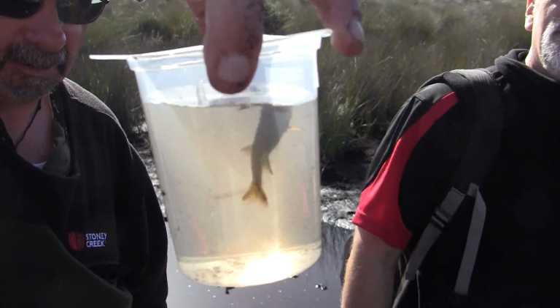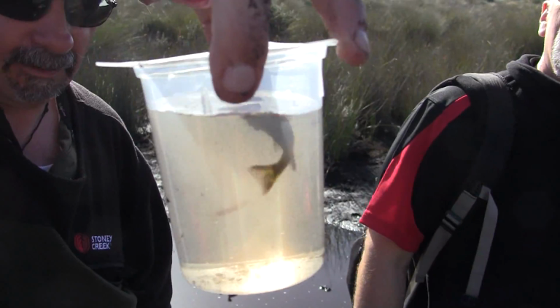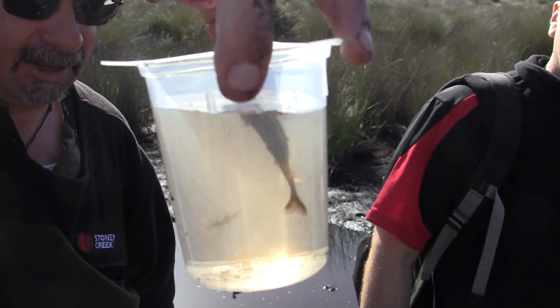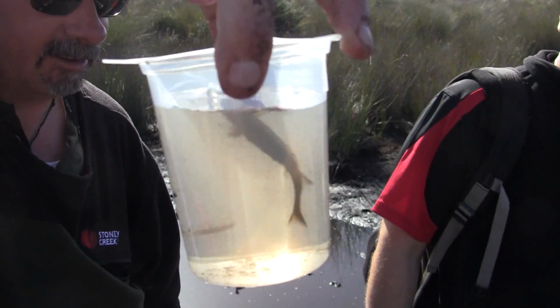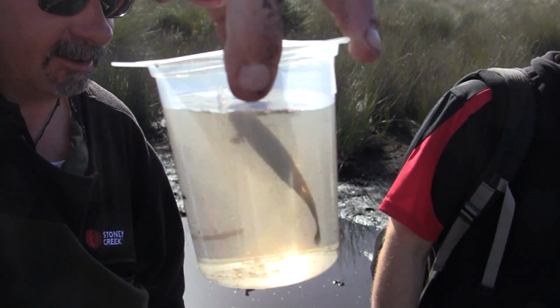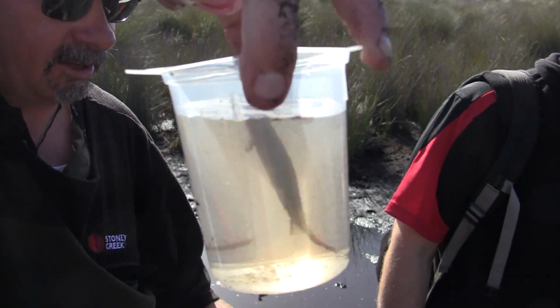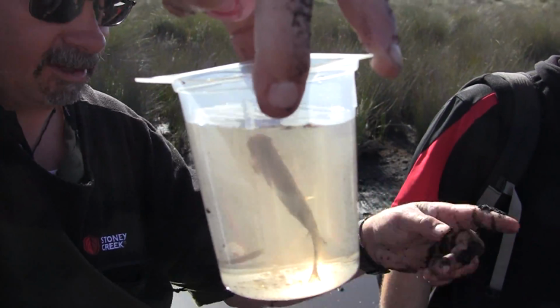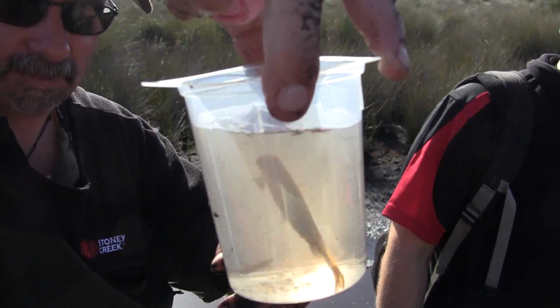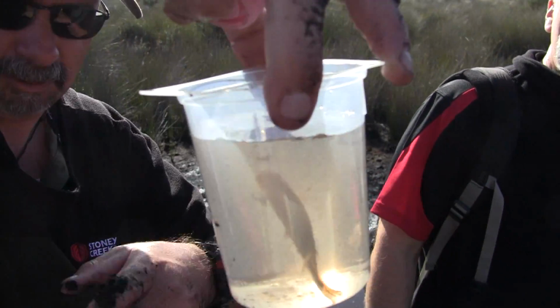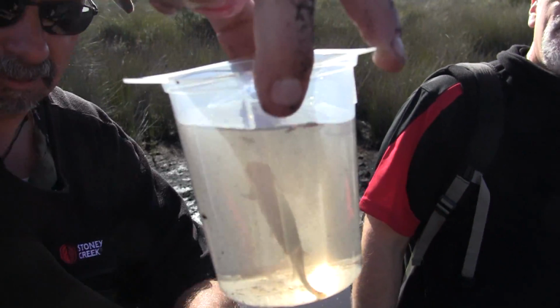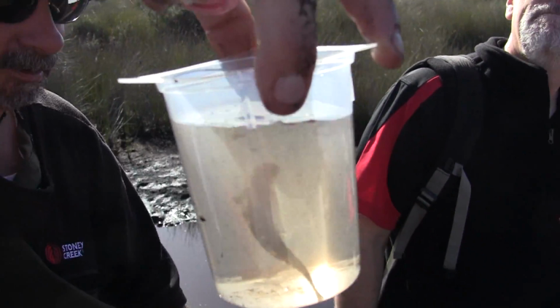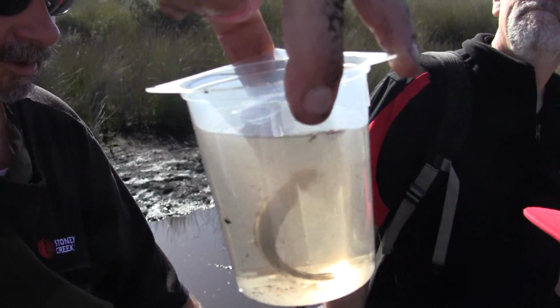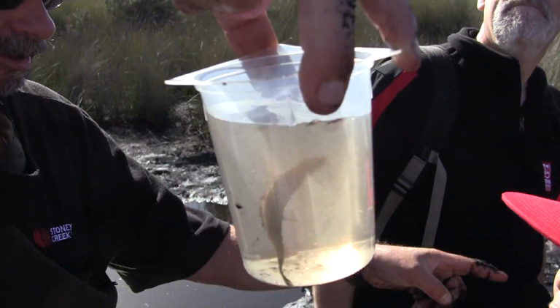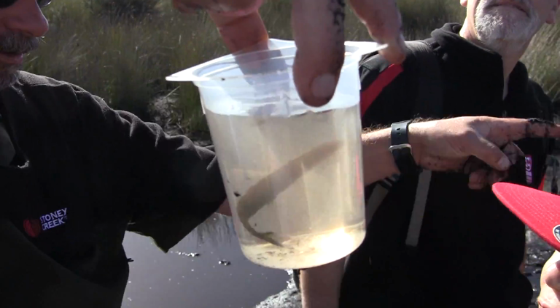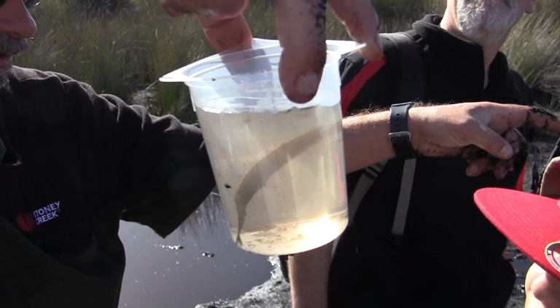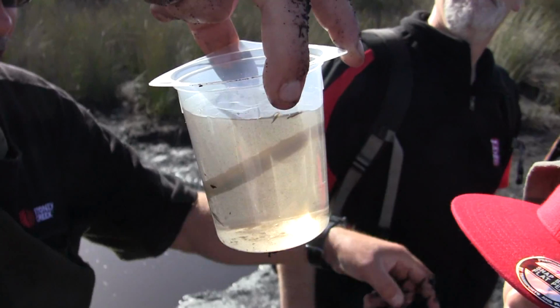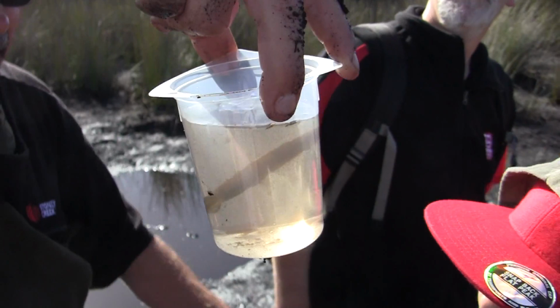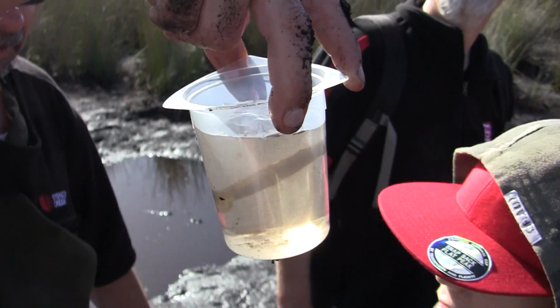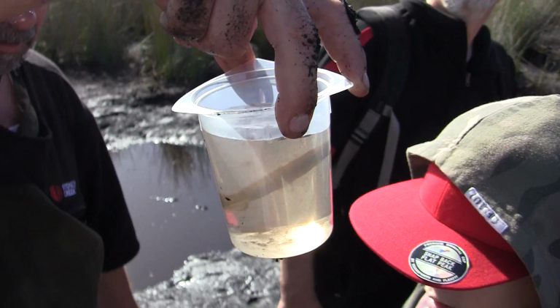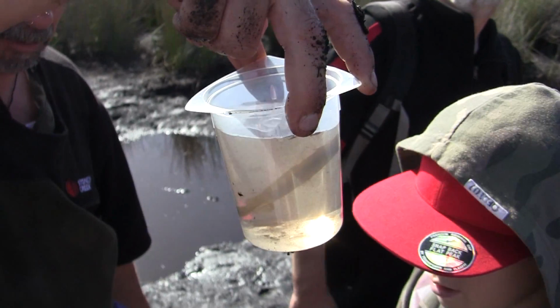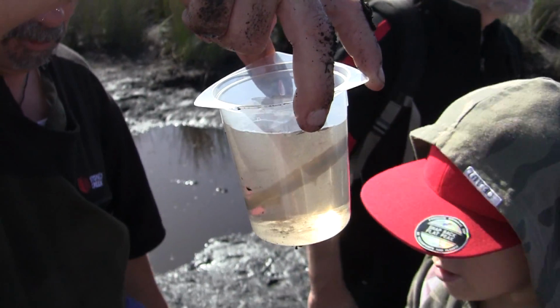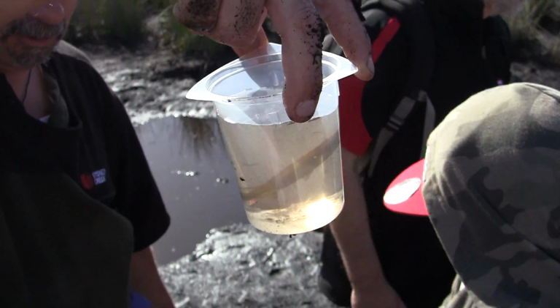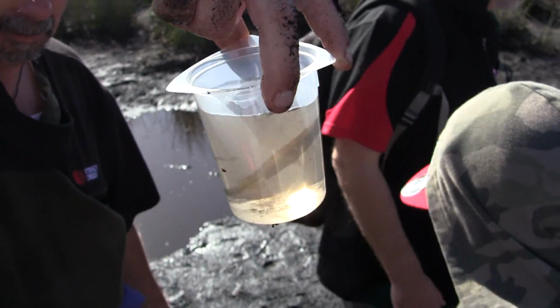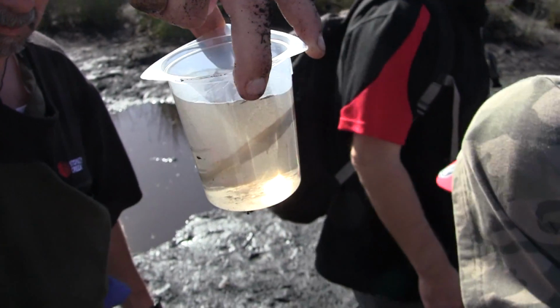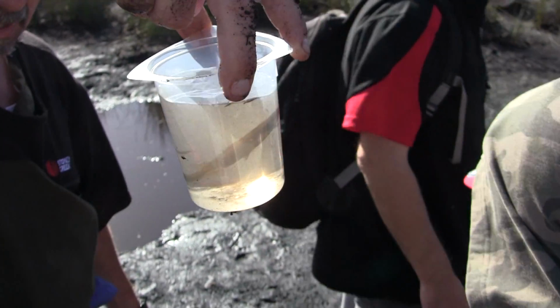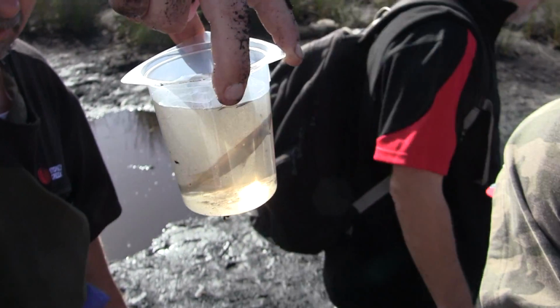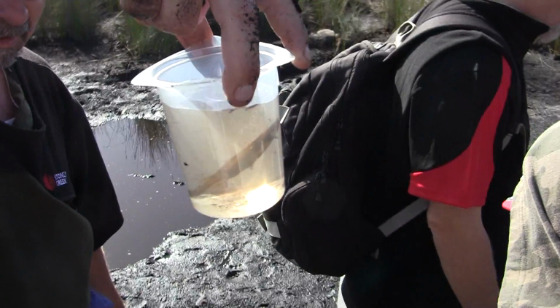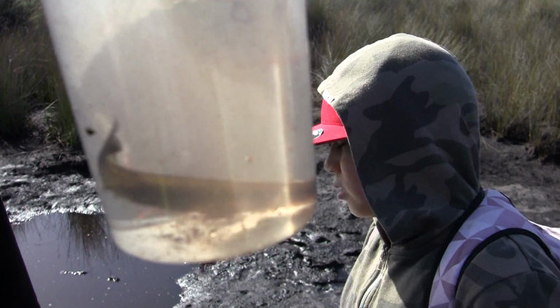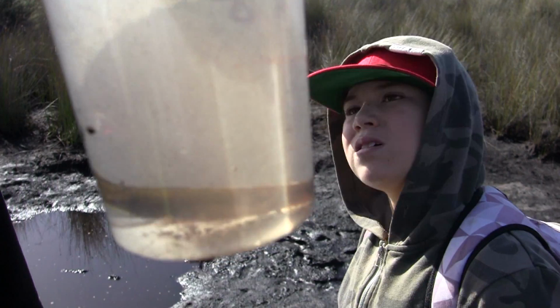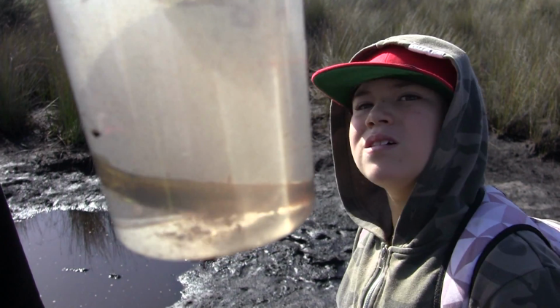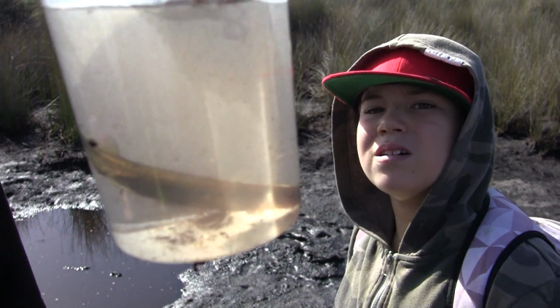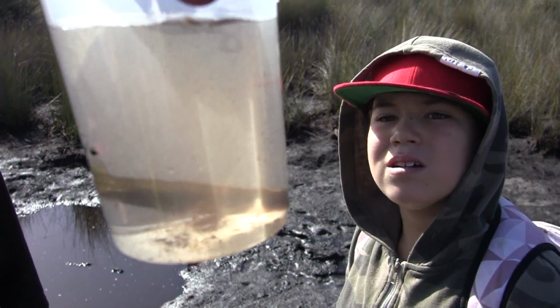We found it in a puddle, very similar to this. There were four or five of them there. It could be a mudfish.